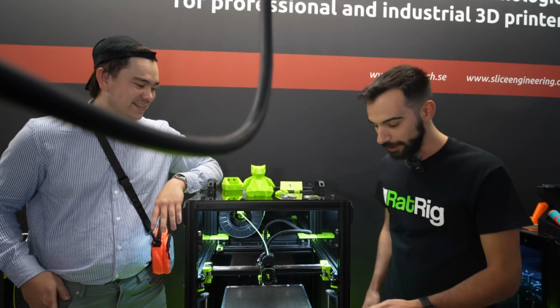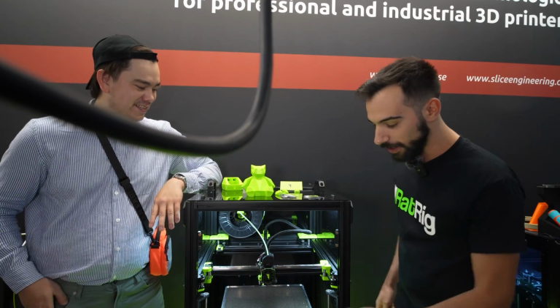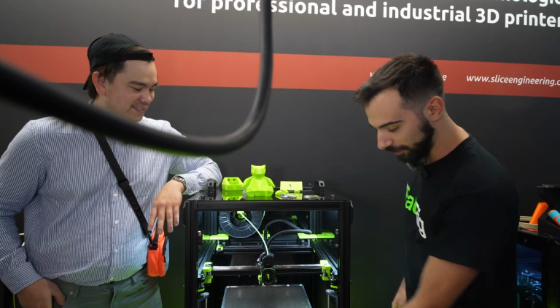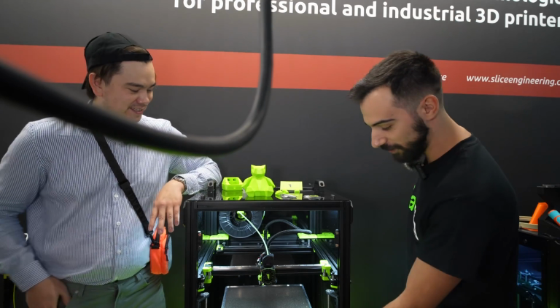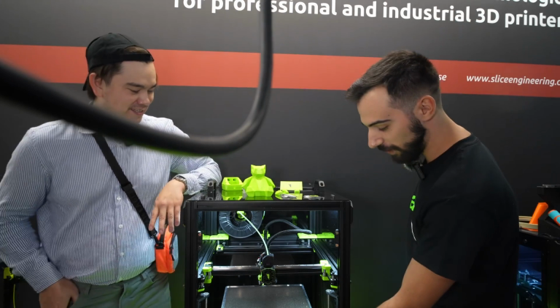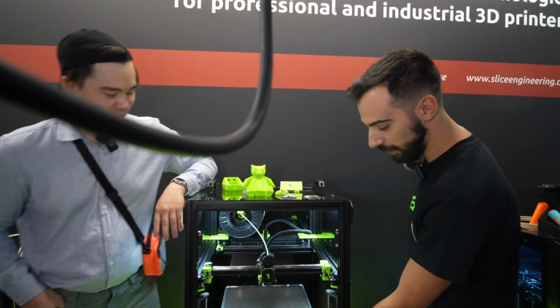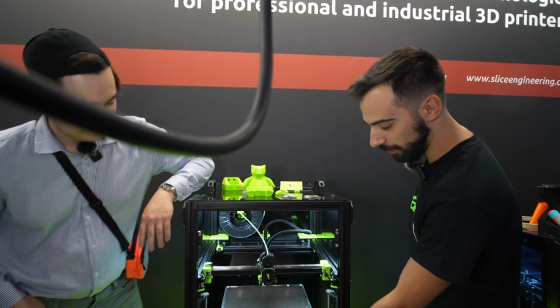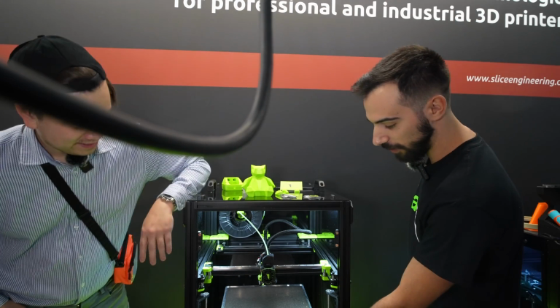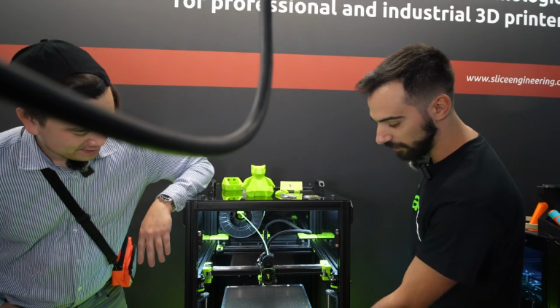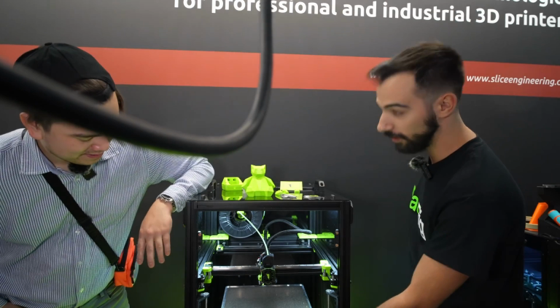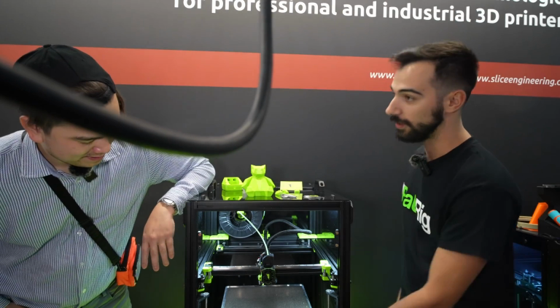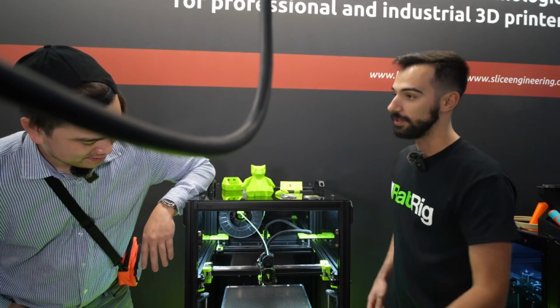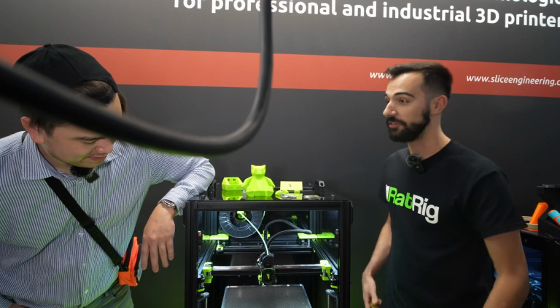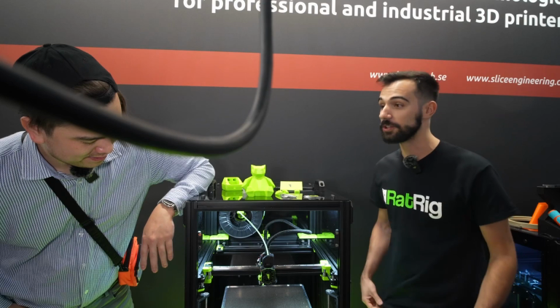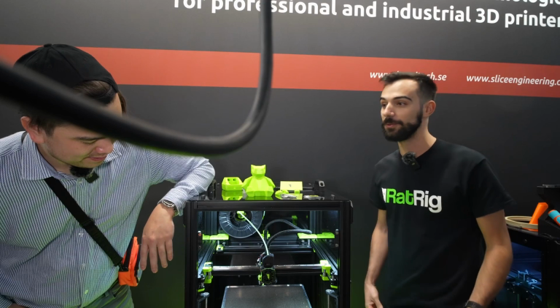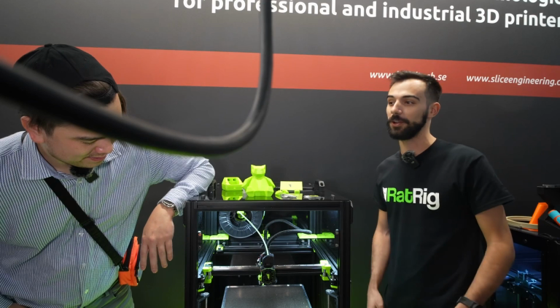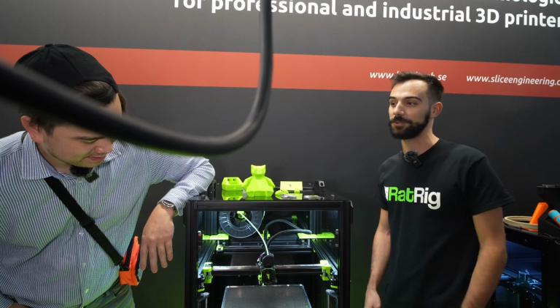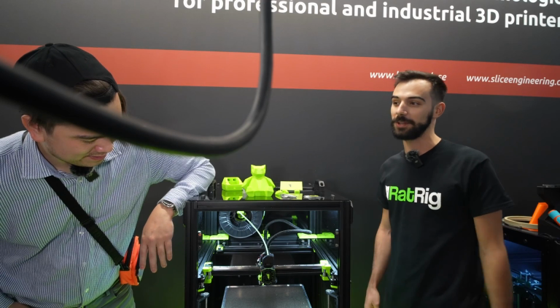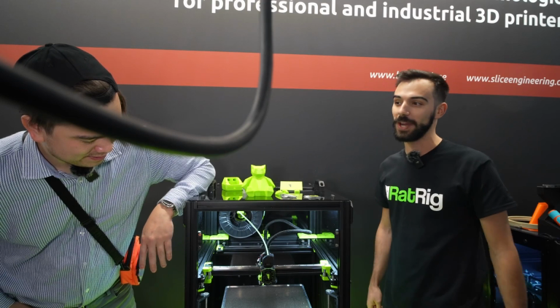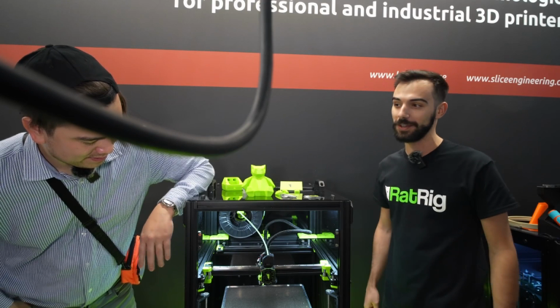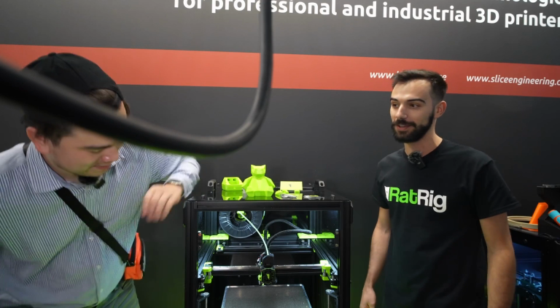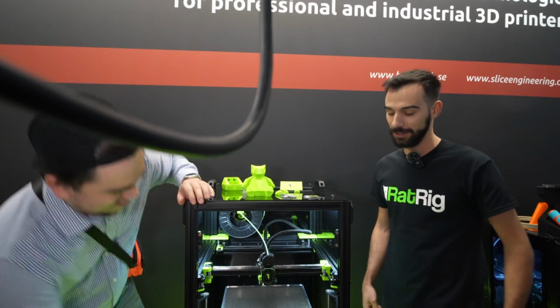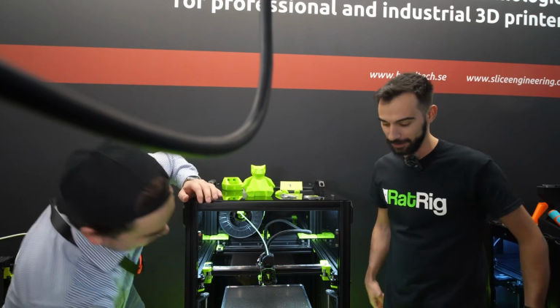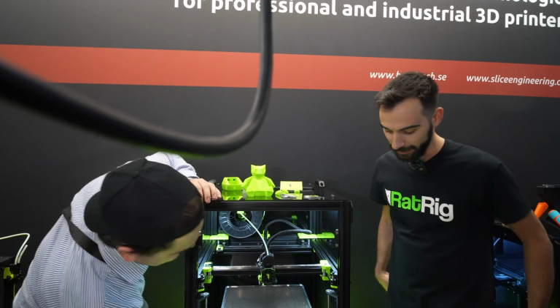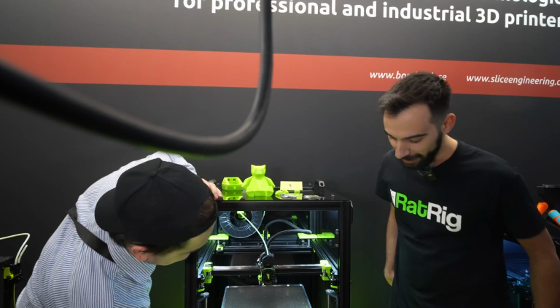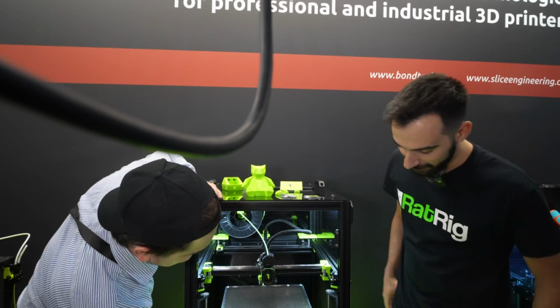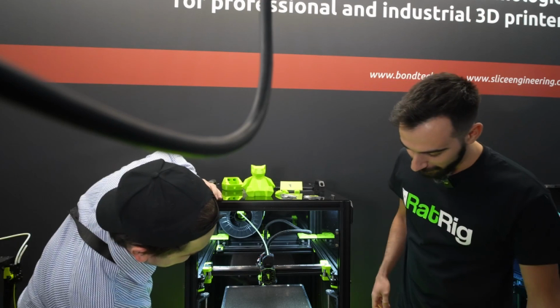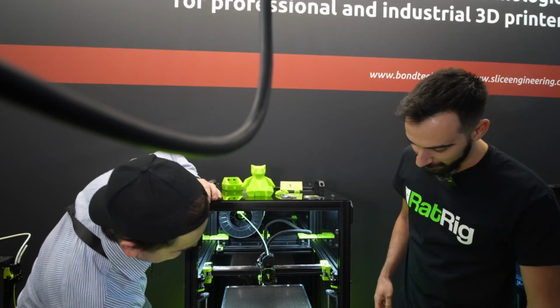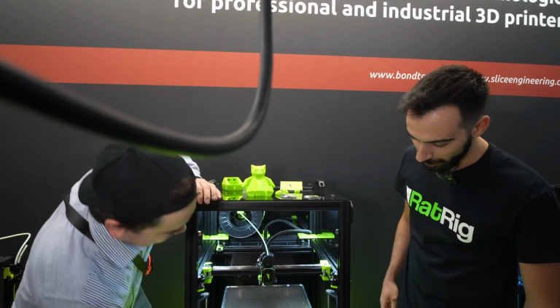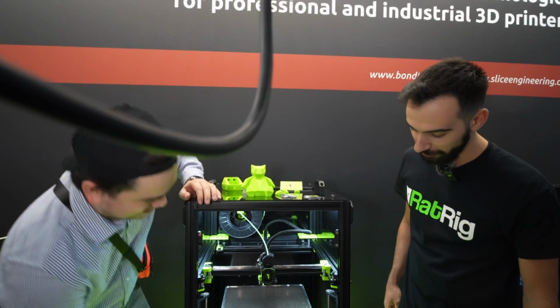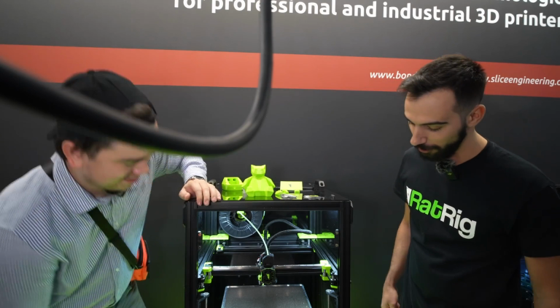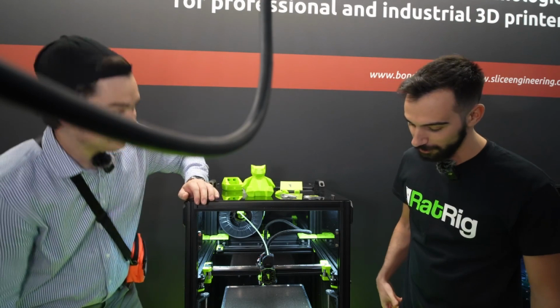Curiously, we also have a filter. We call it the Rat Pack. It's a mod of our own.